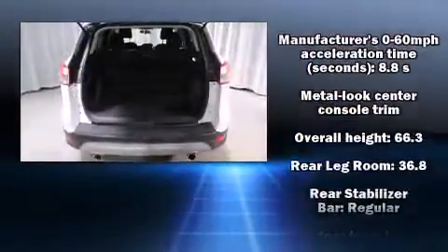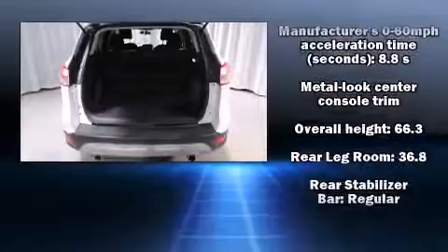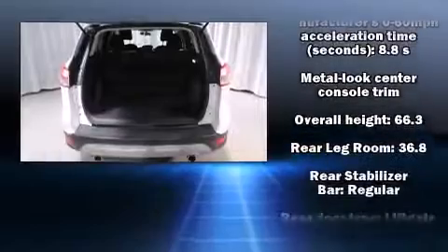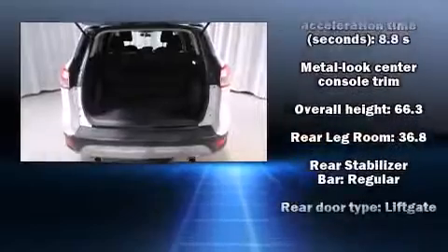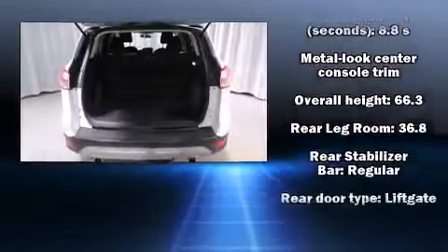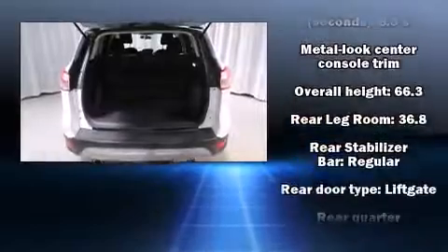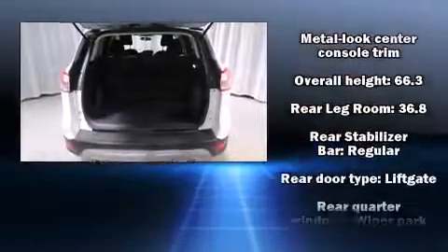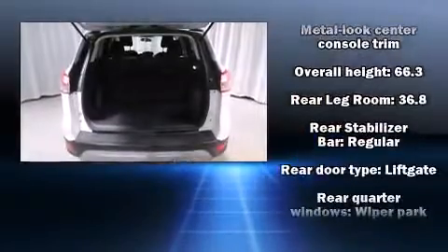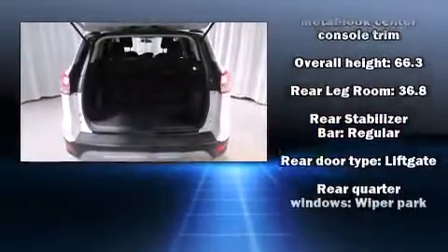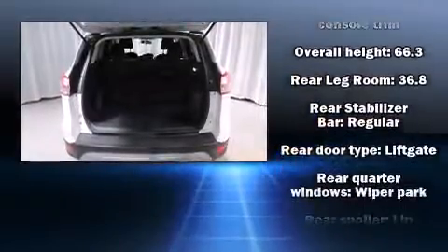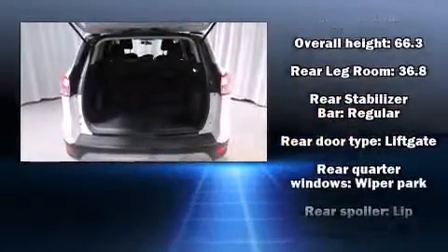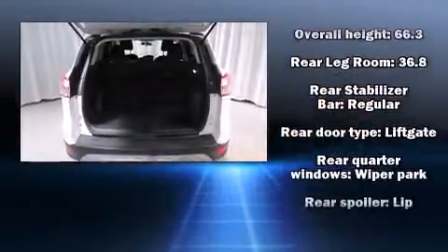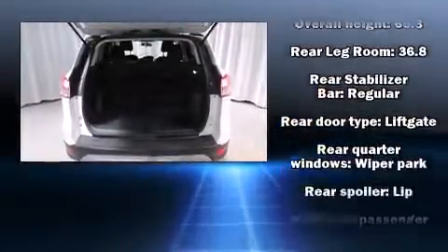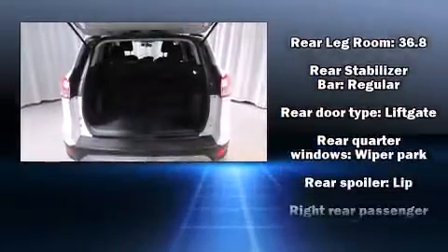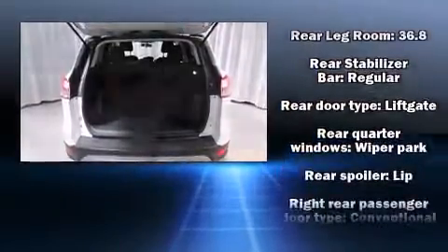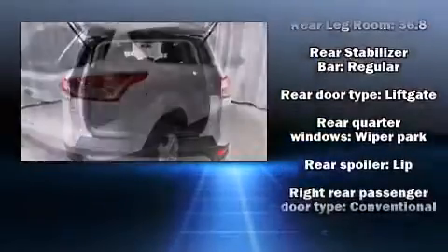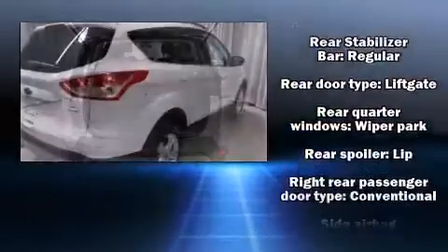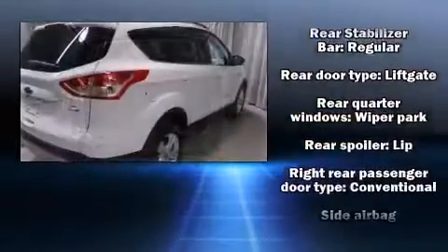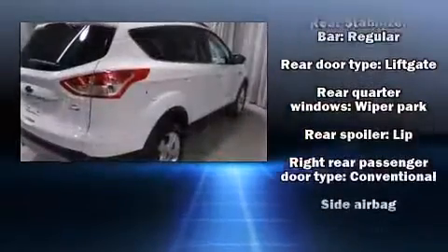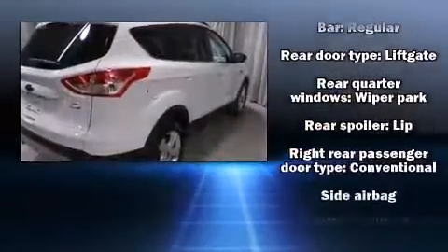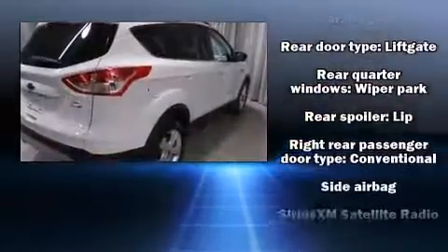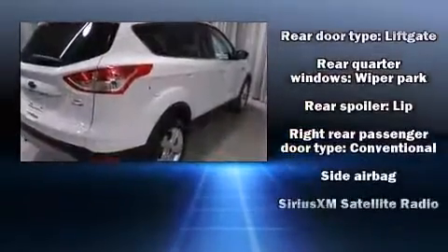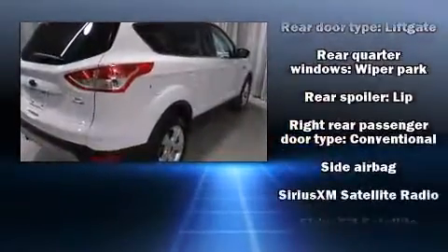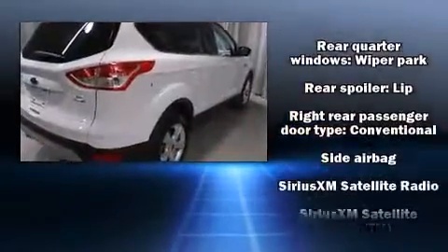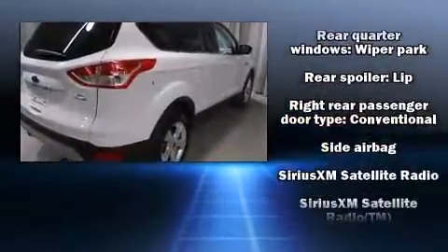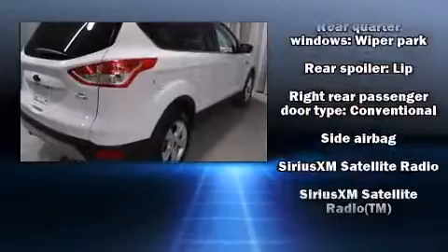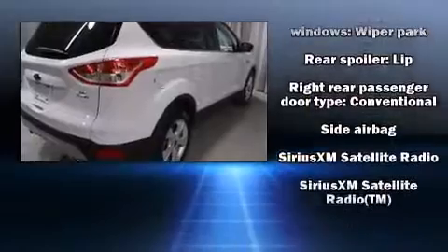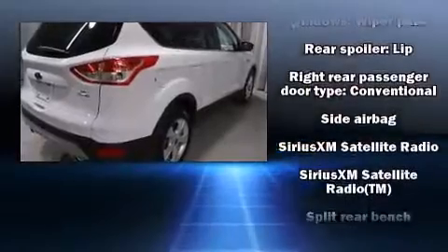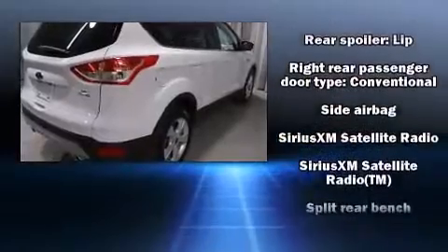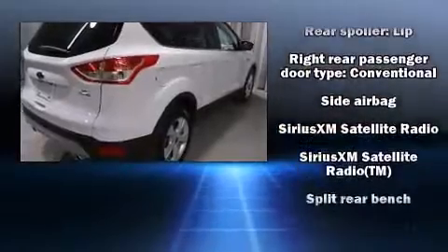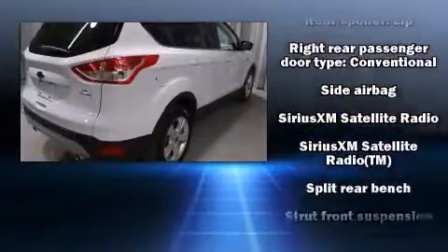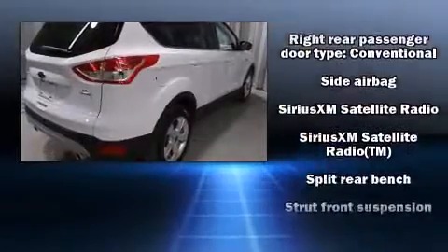Top features include power windows, one-touch window functionality, front fog lights, and a split-folding rear seat.